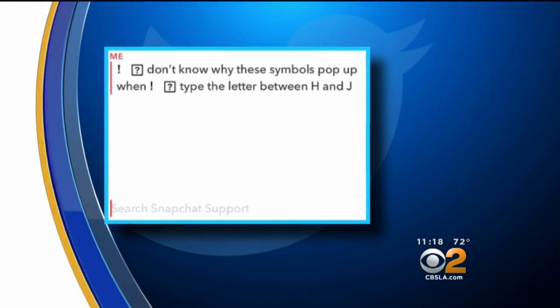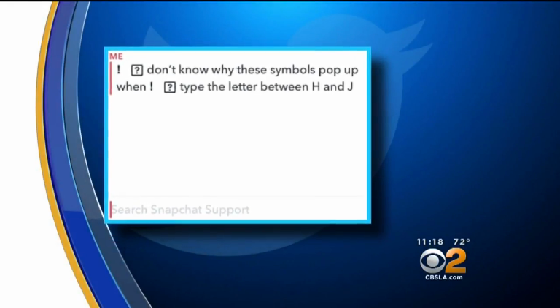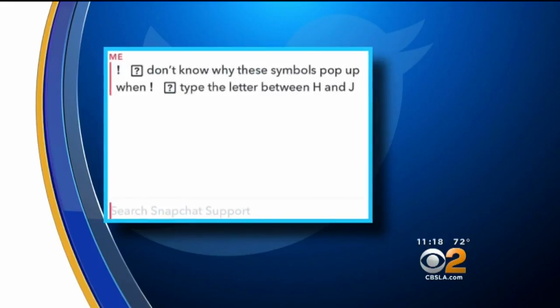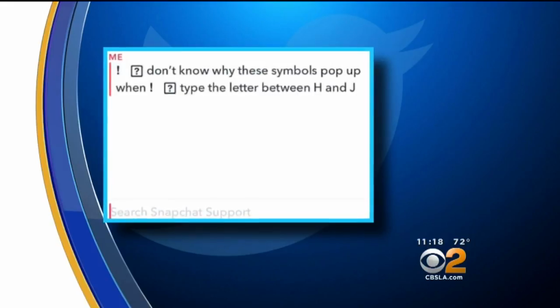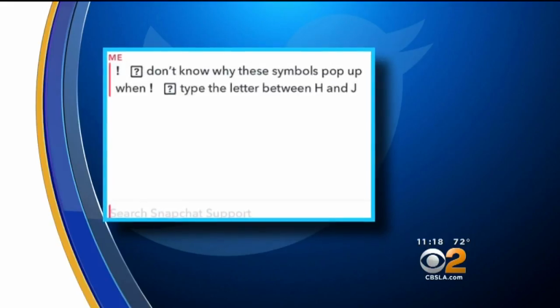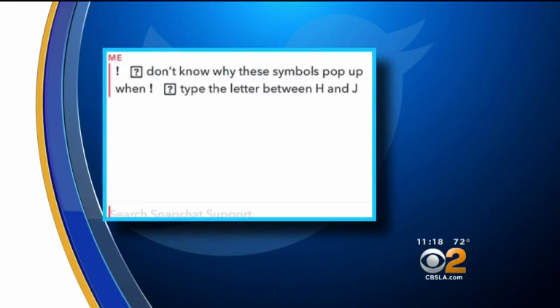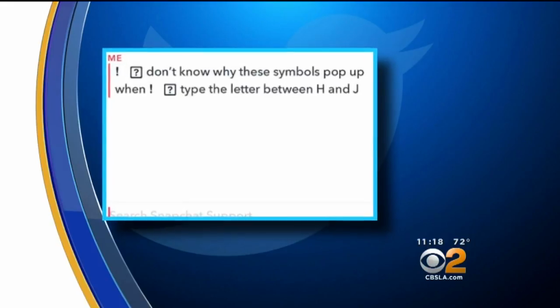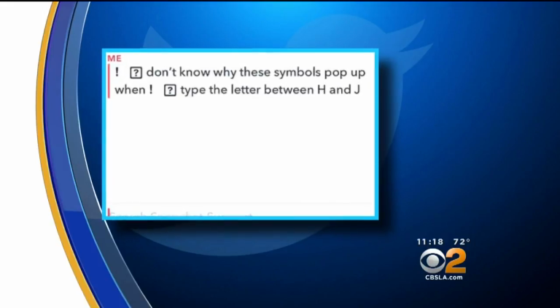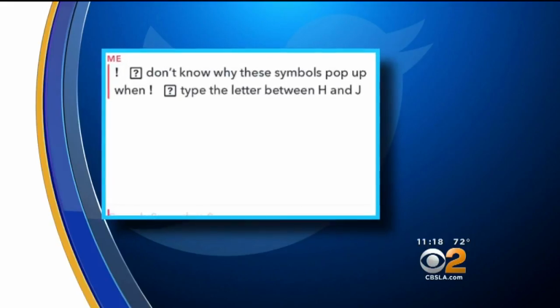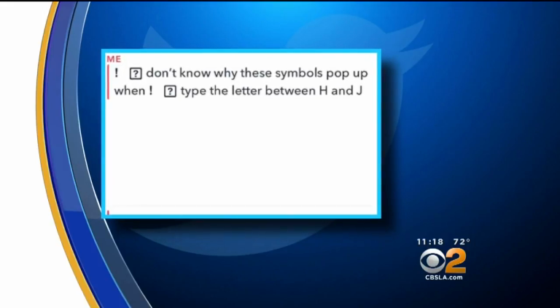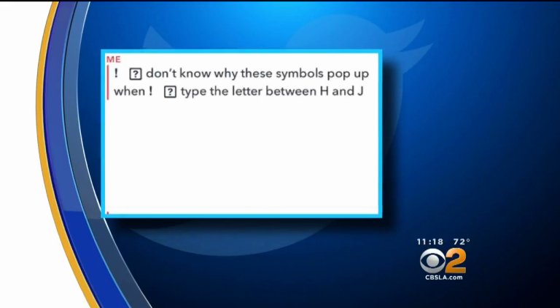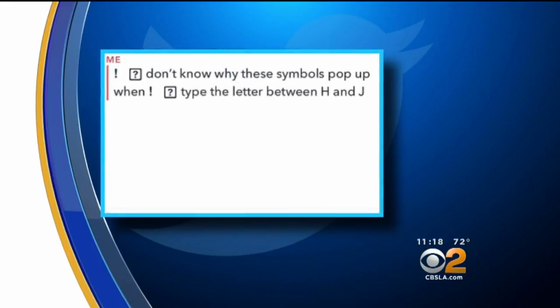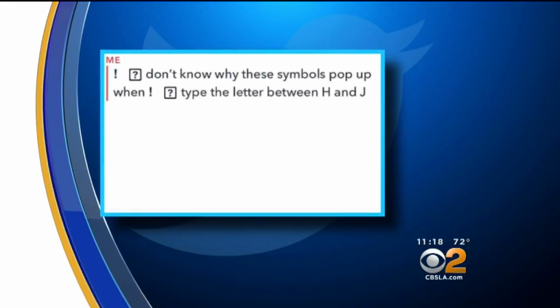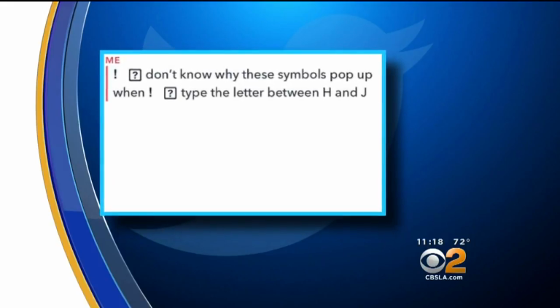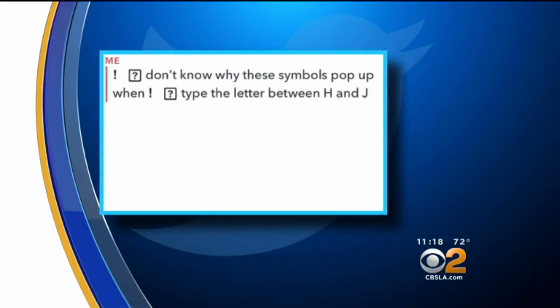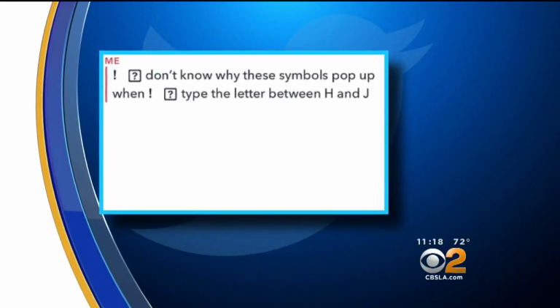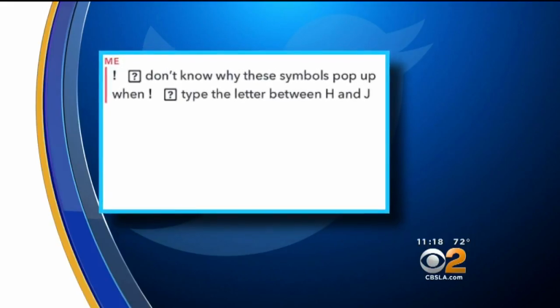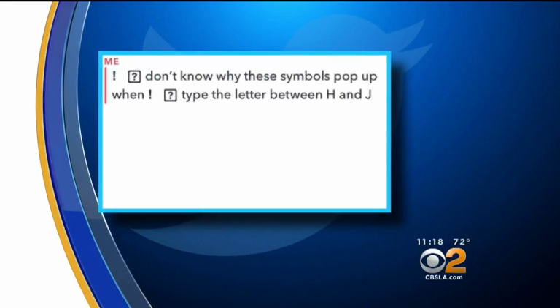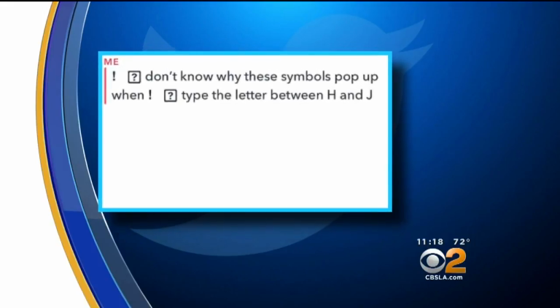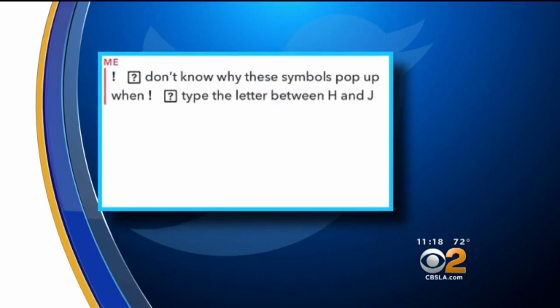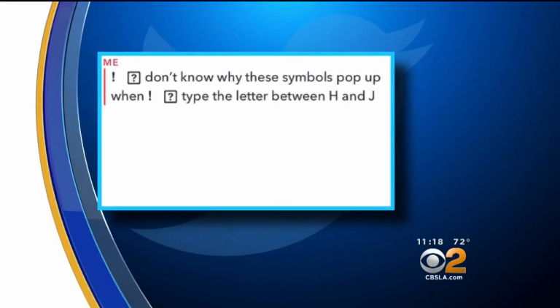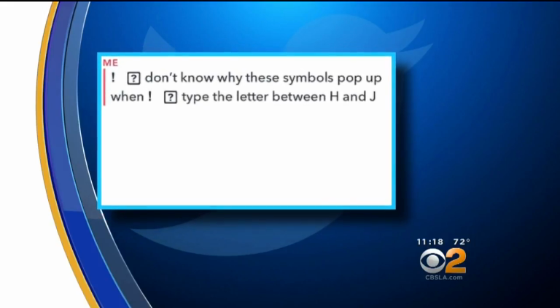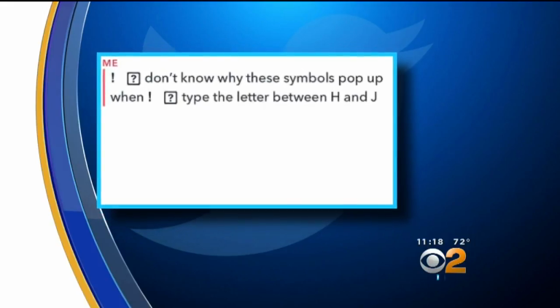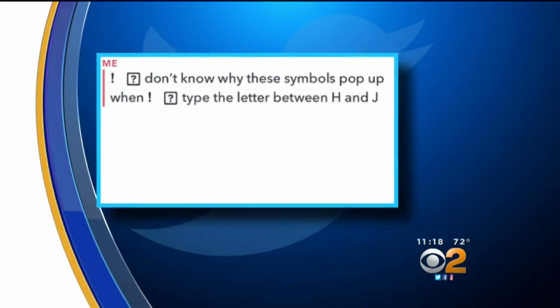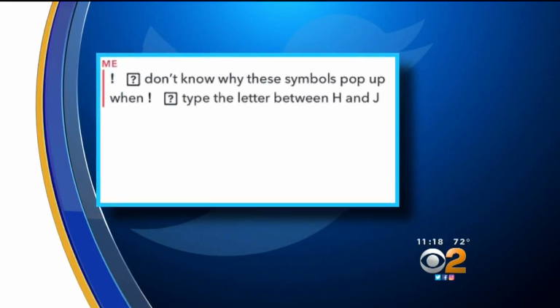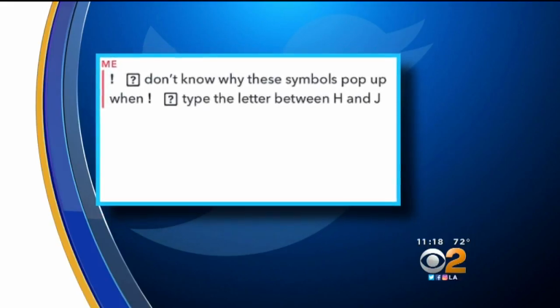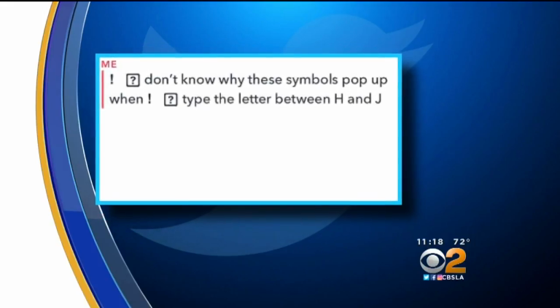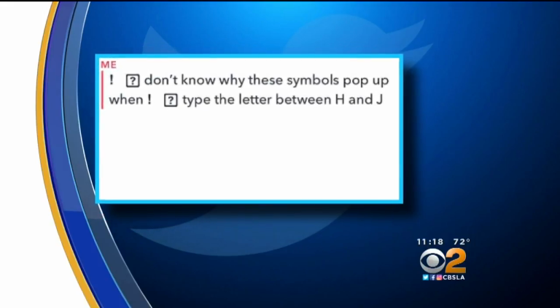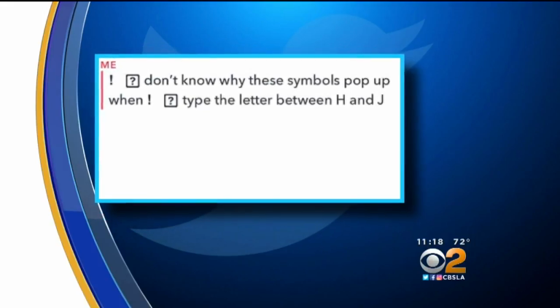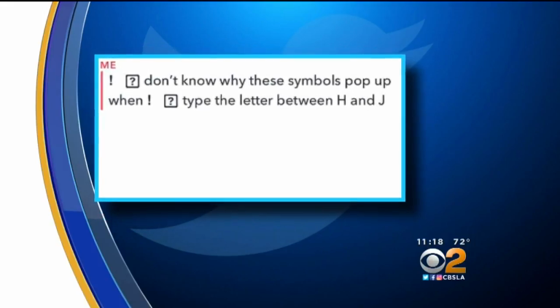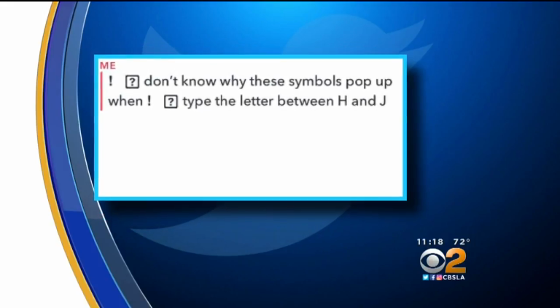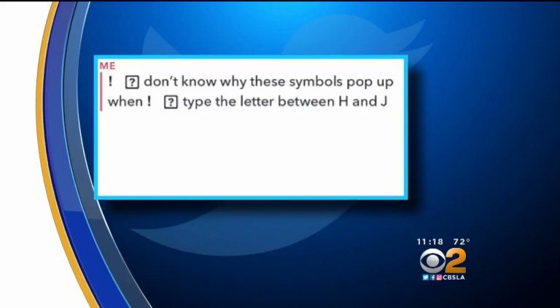Let's take a look at a photo of what many of you may have seen over the weekend and still today. You see the question mark — there's supposed to be an I there. Now, everybody grab your phone. We're going to talk about how to fix it.